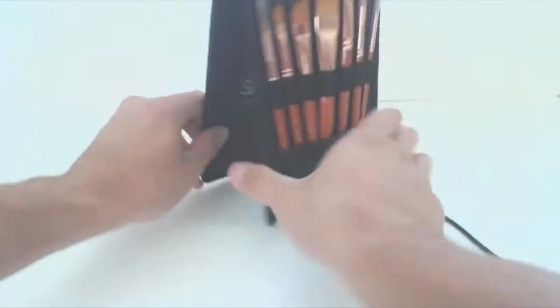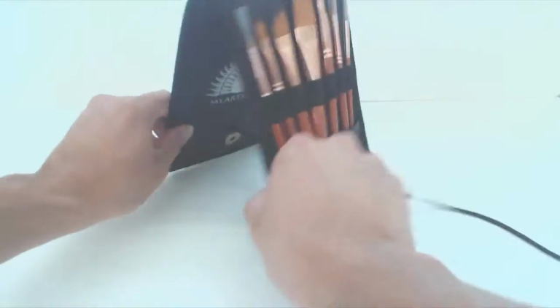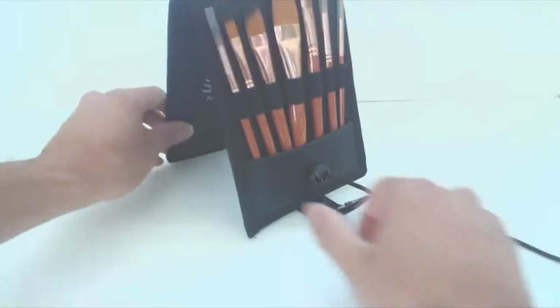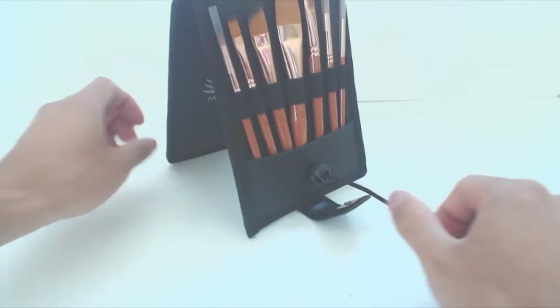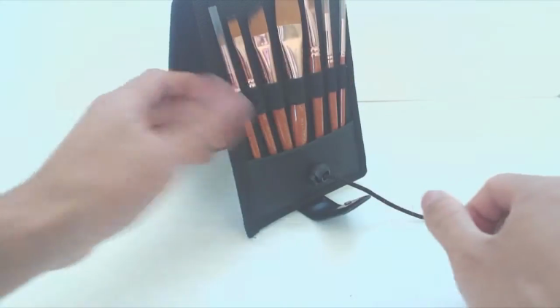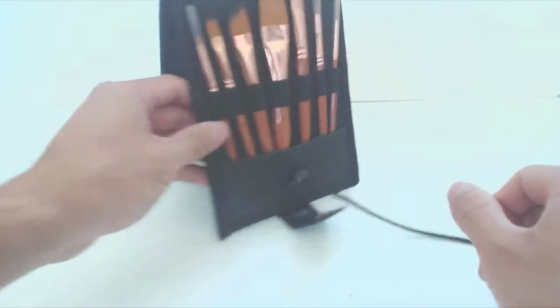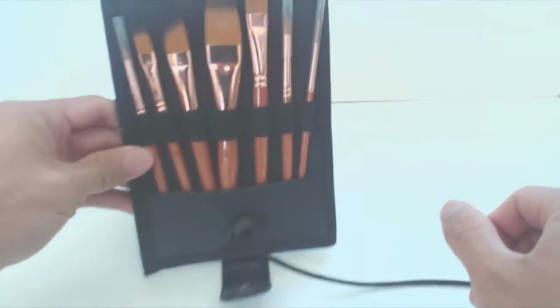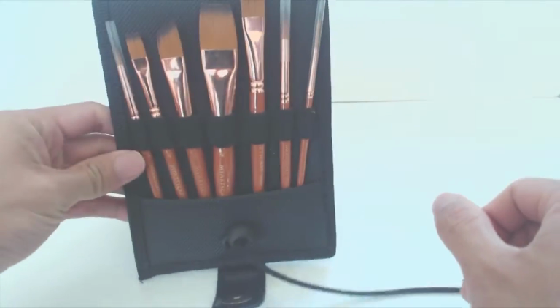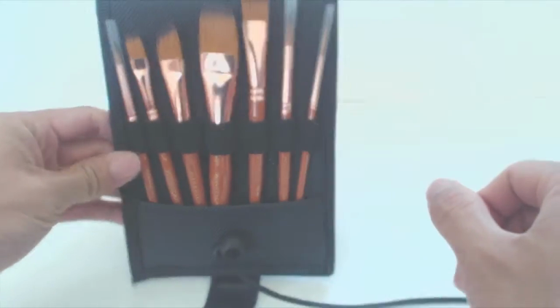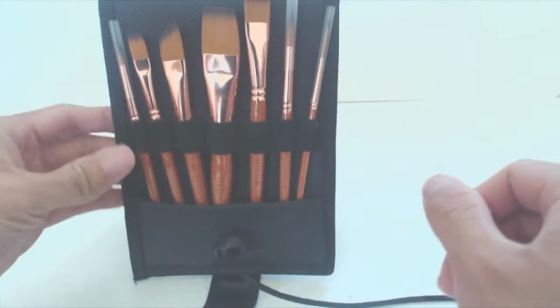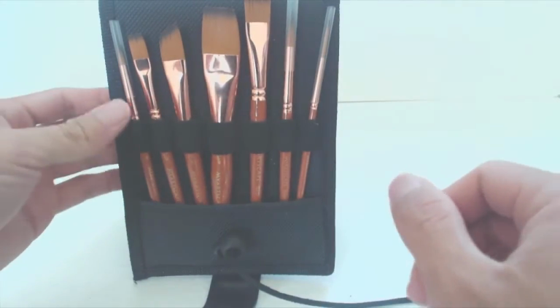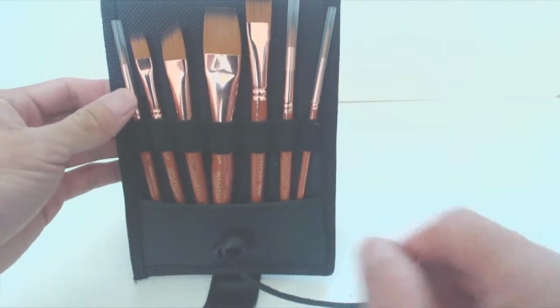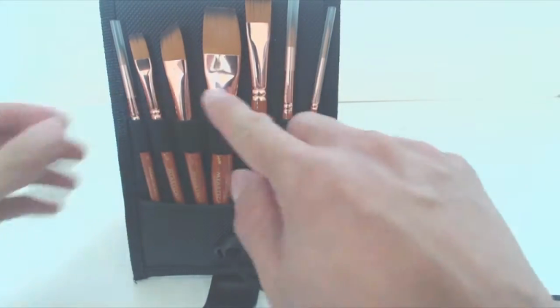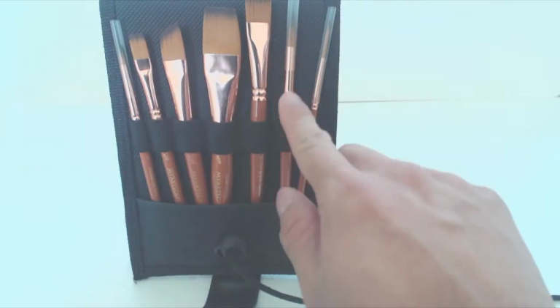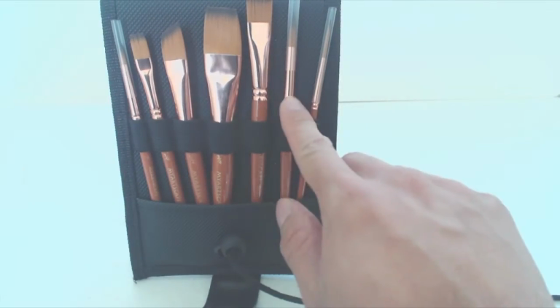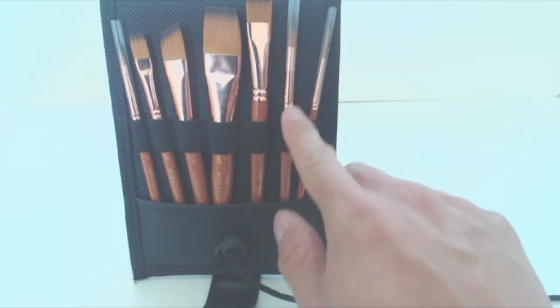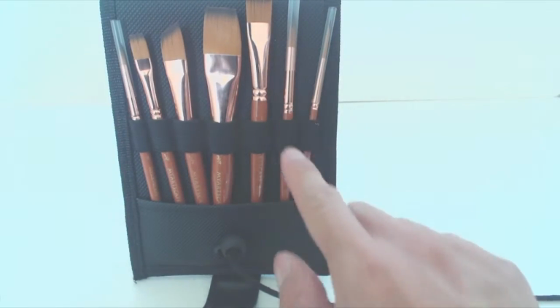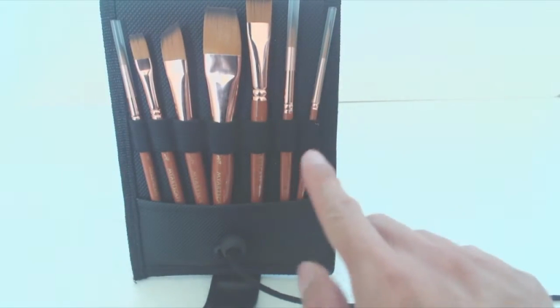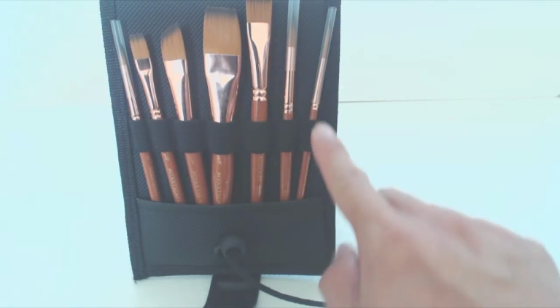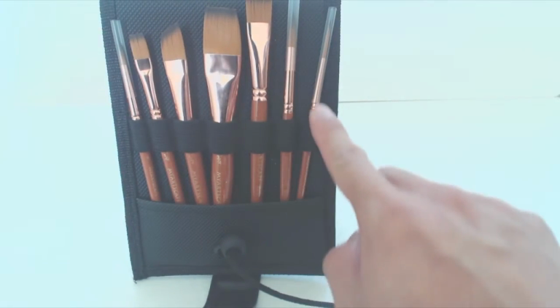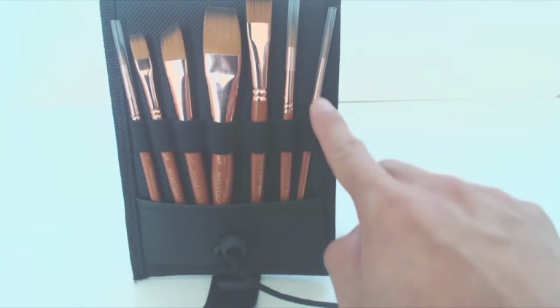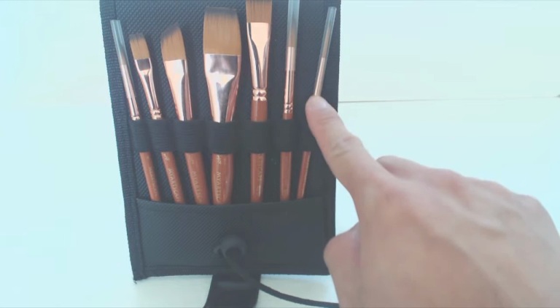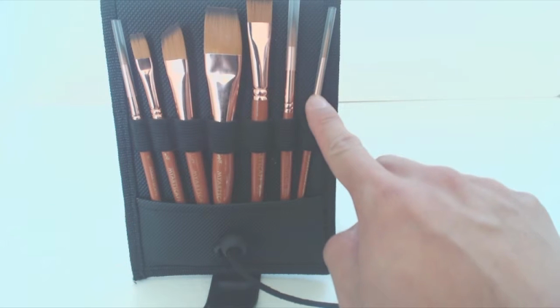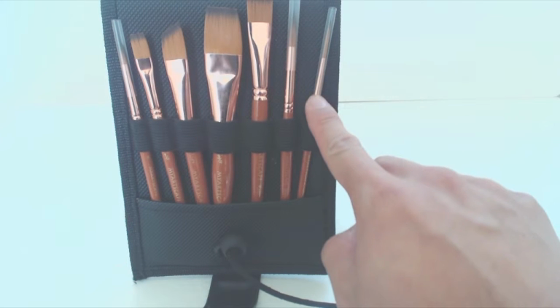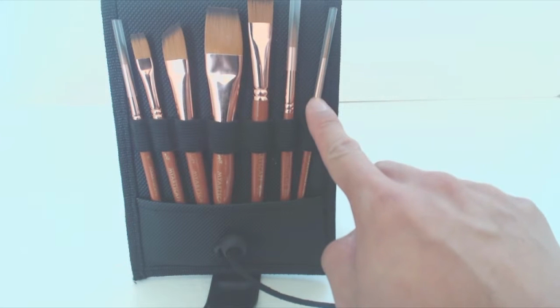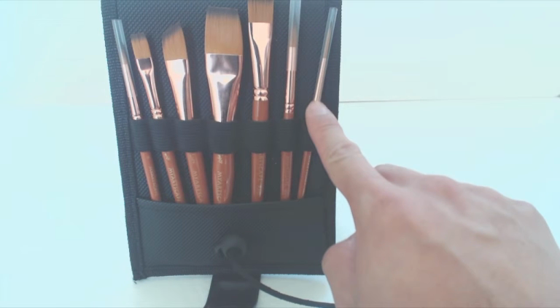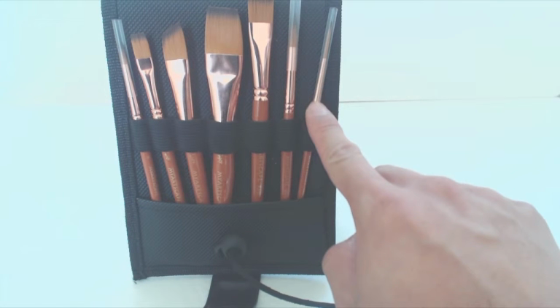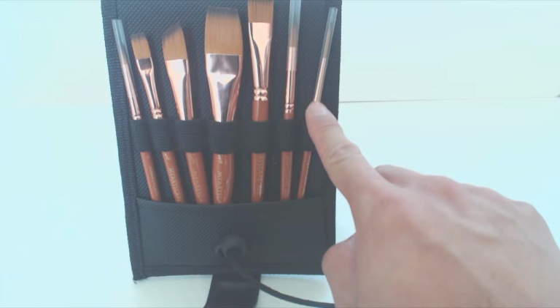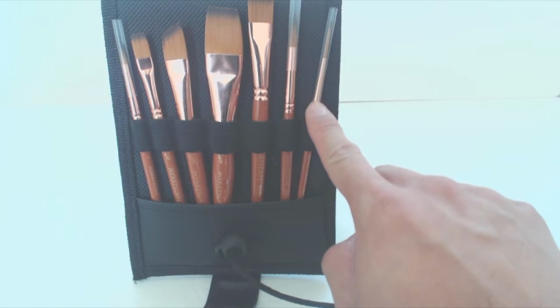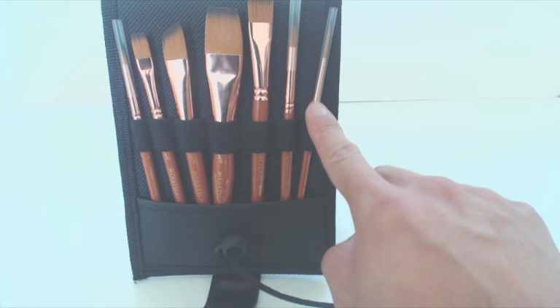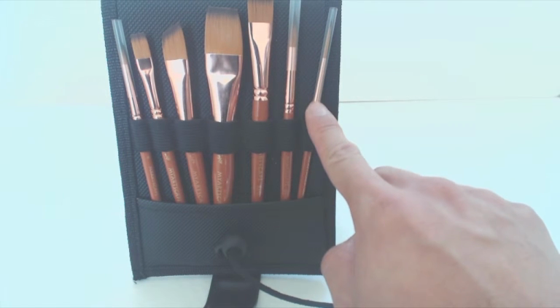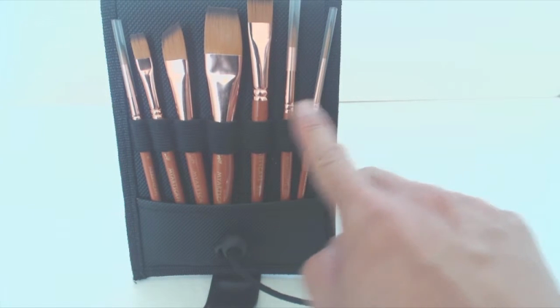You'll receive two round brushes, size 4 and 8. One liner brush, size 3, for lettering and fine lines.